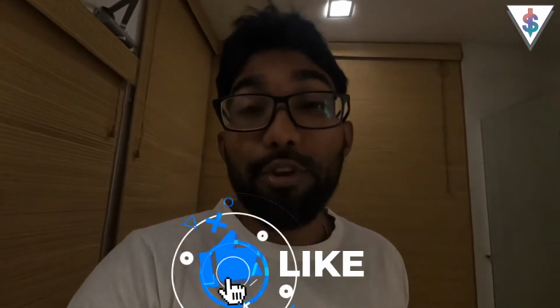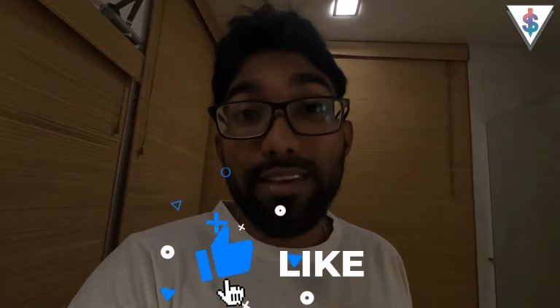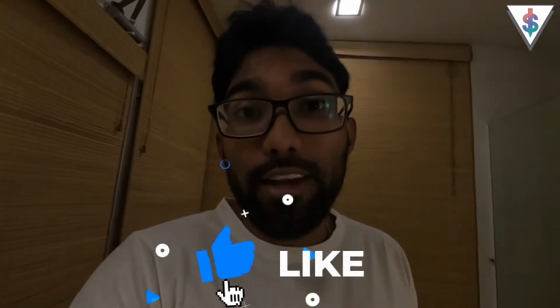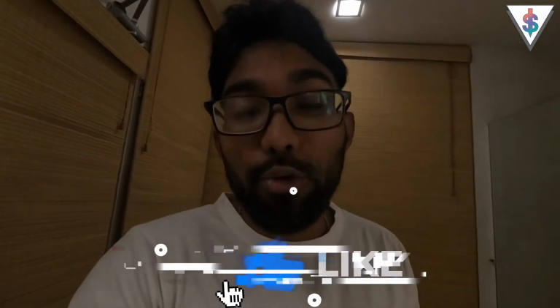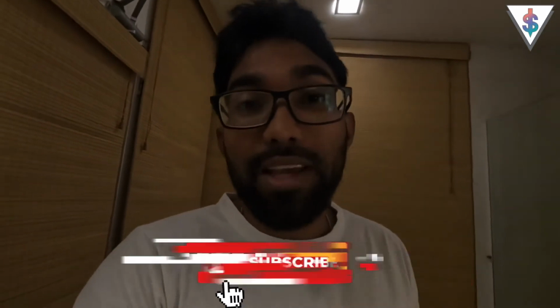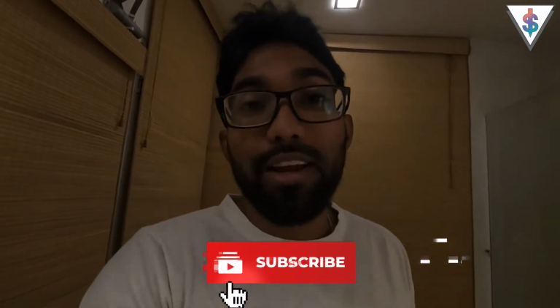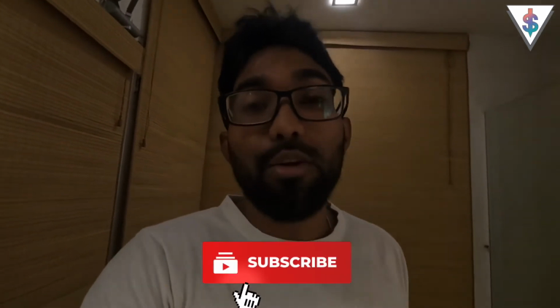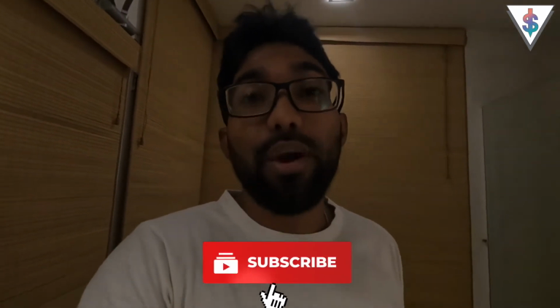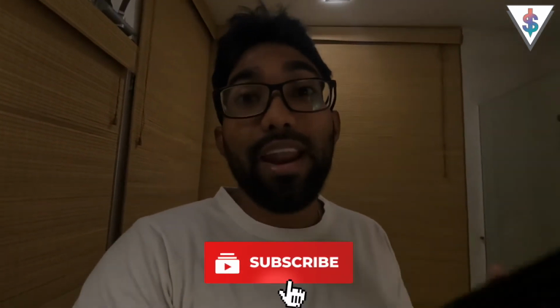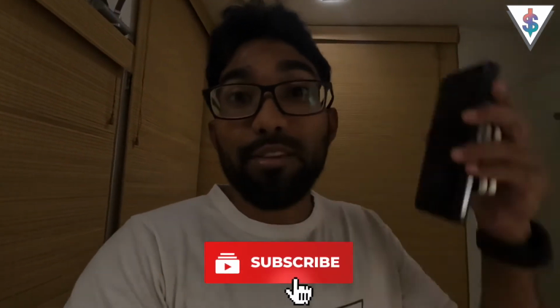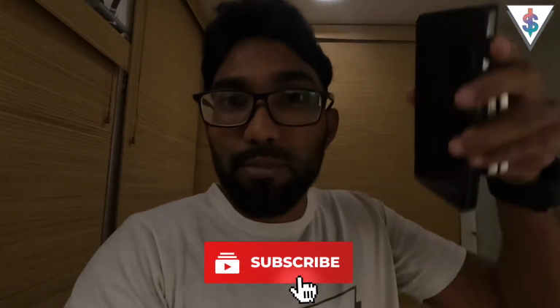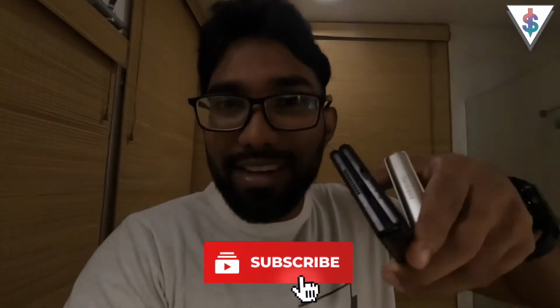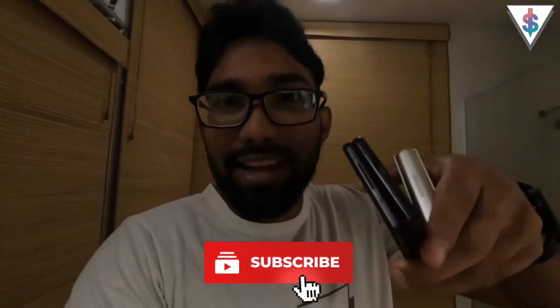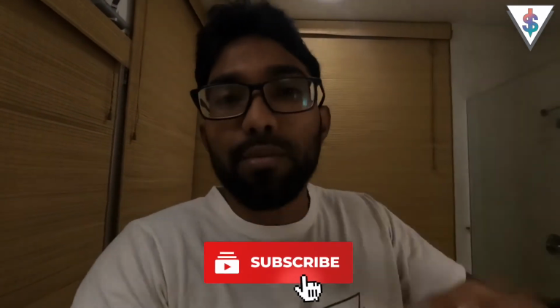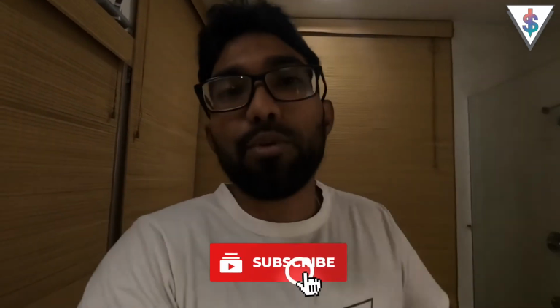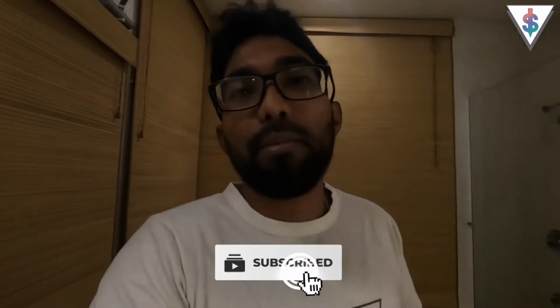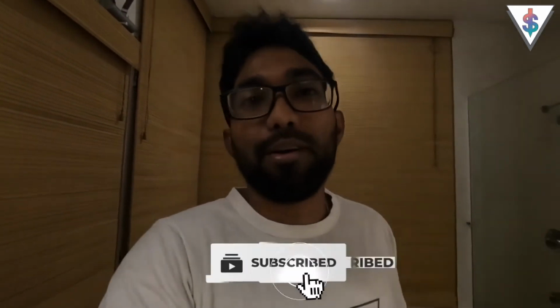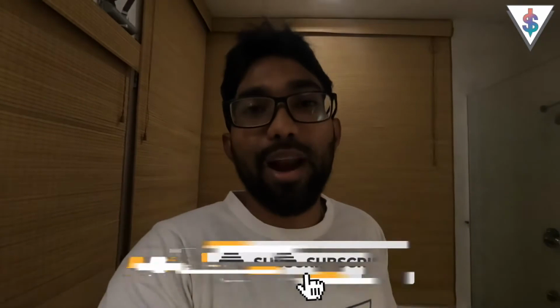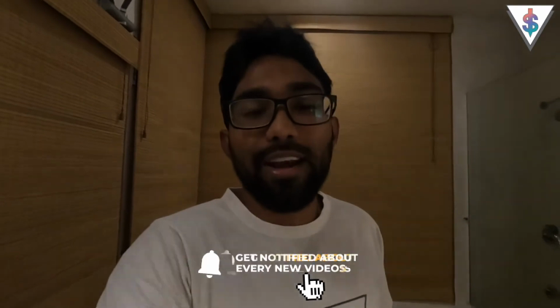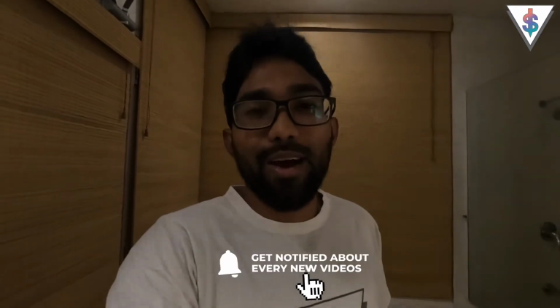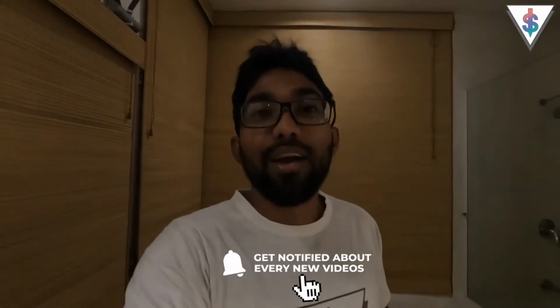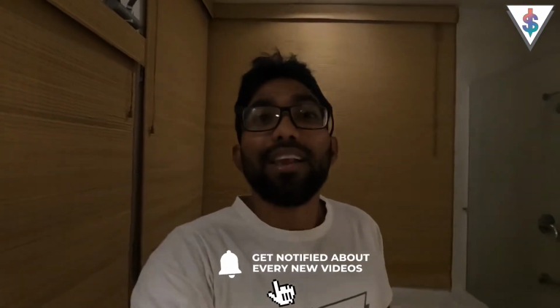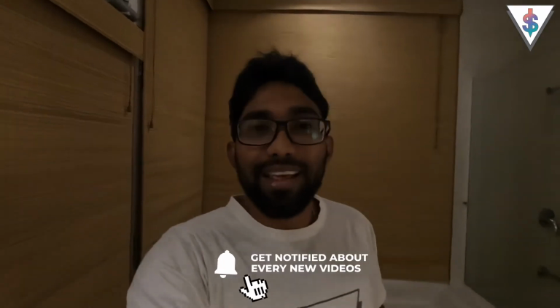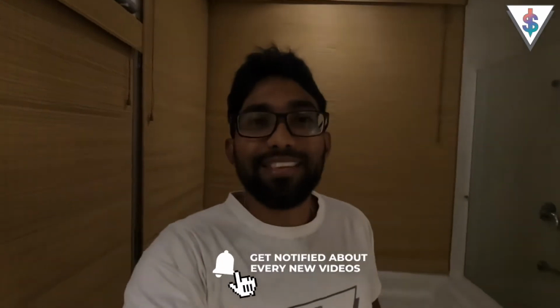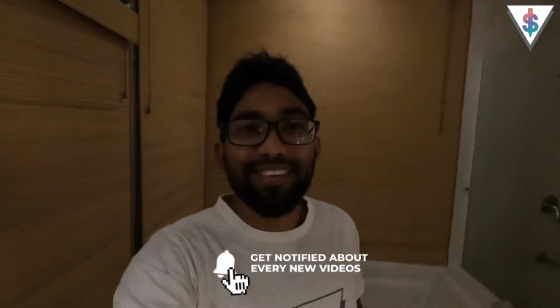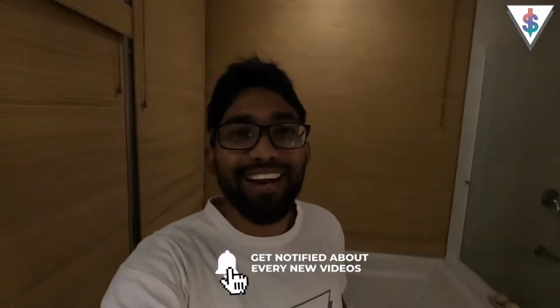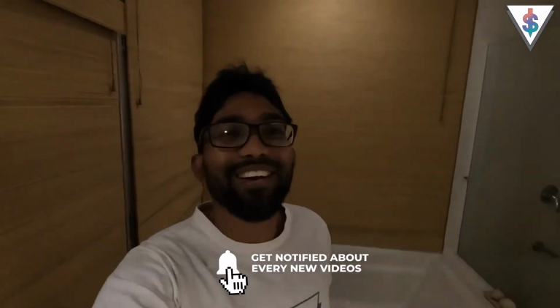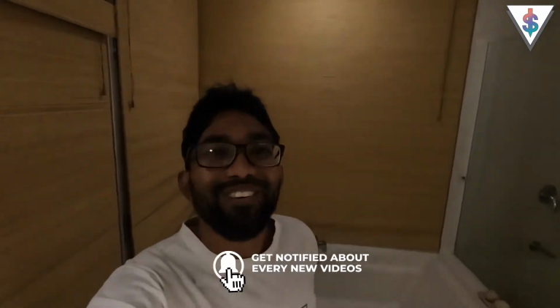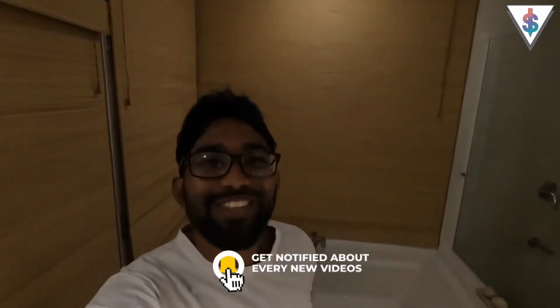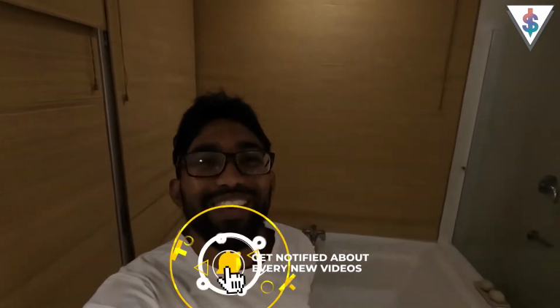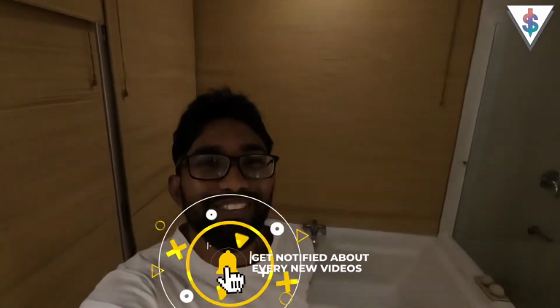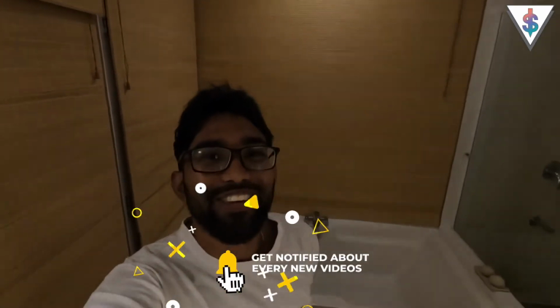If you guys are new to my channel, go ahead and smash that subscribe button right now. Let's get started with today's video.